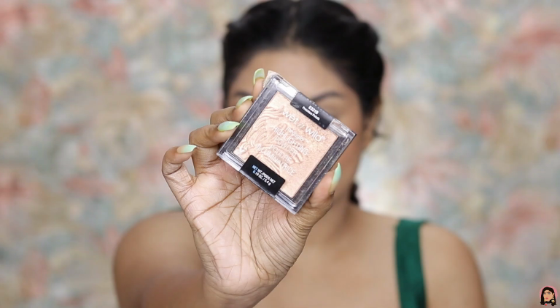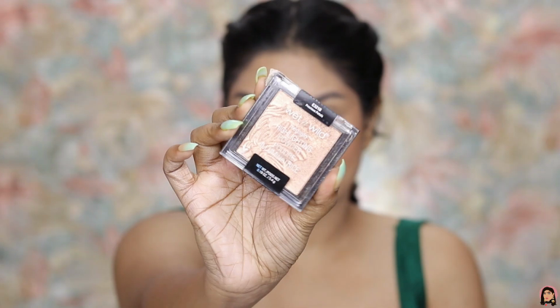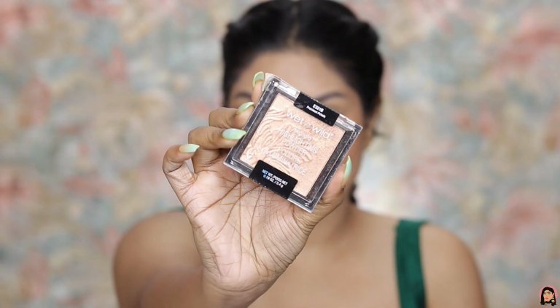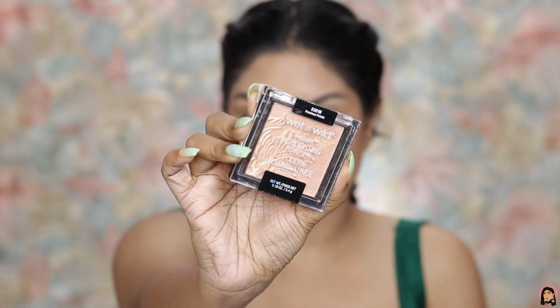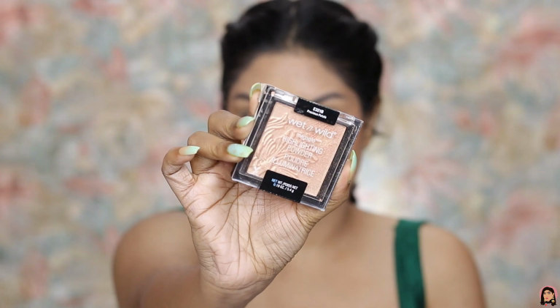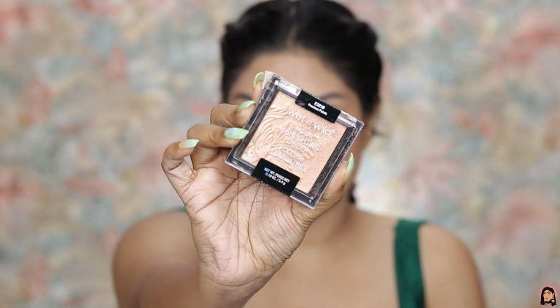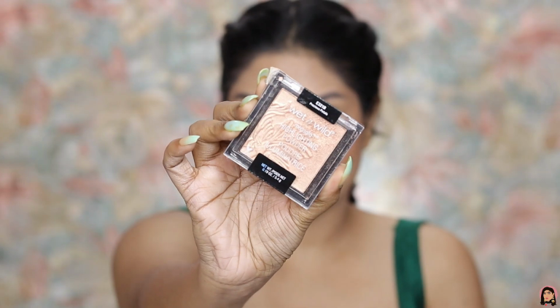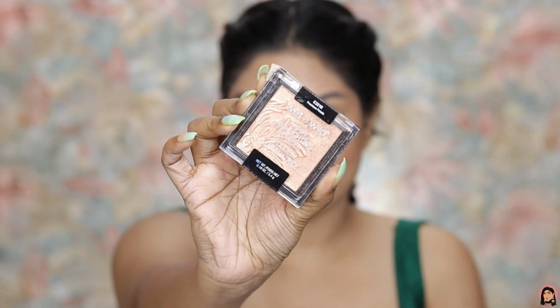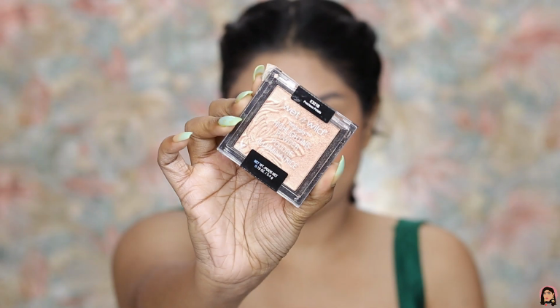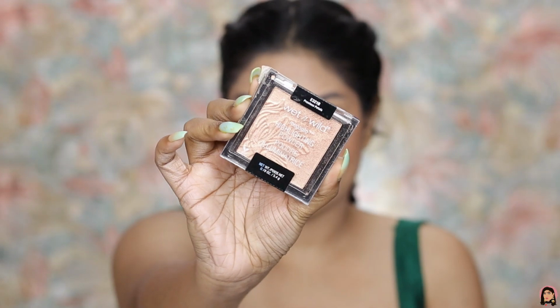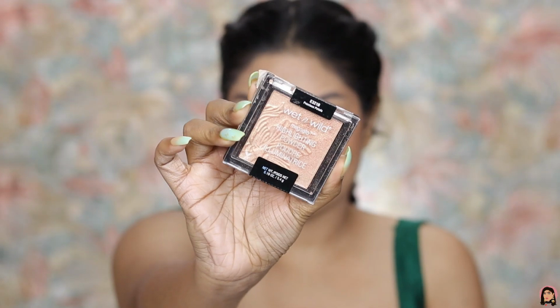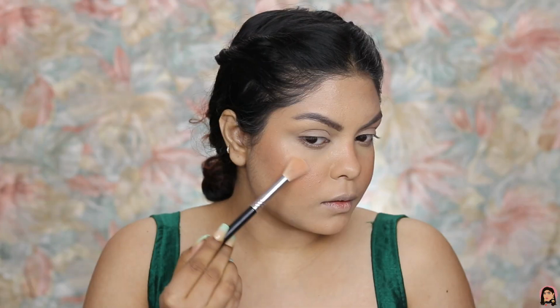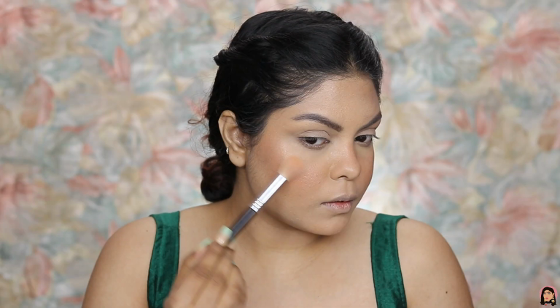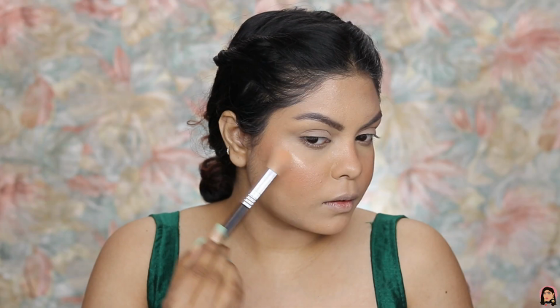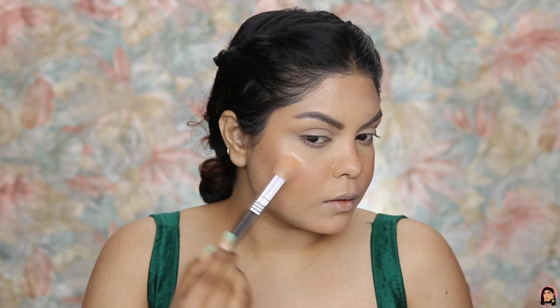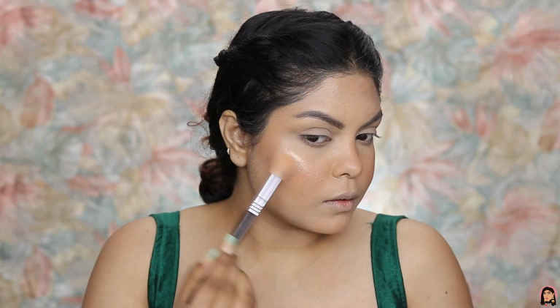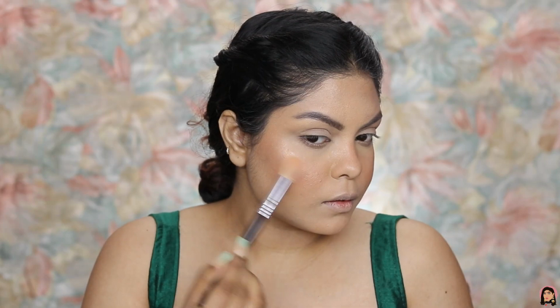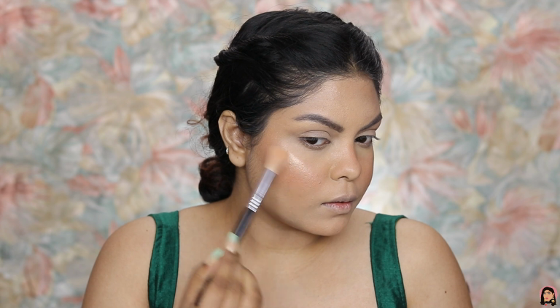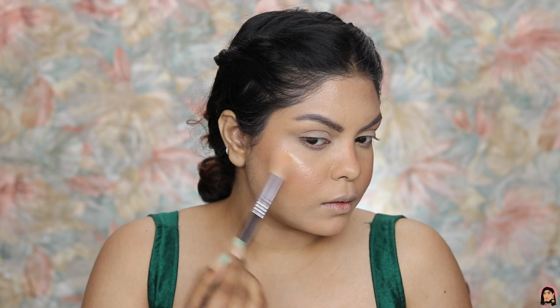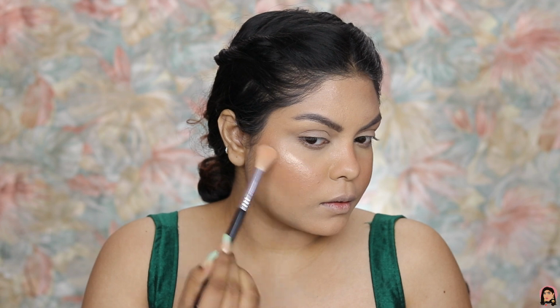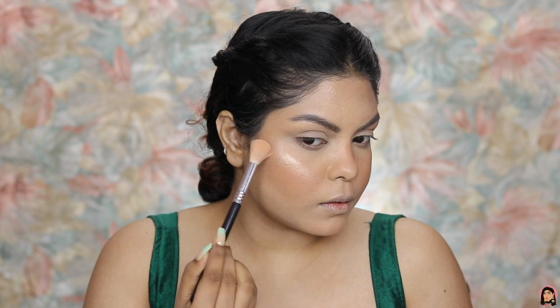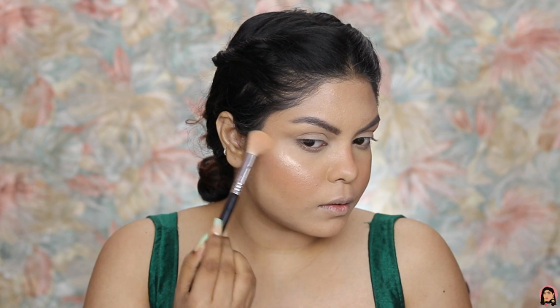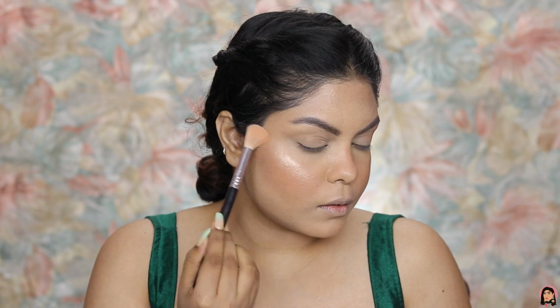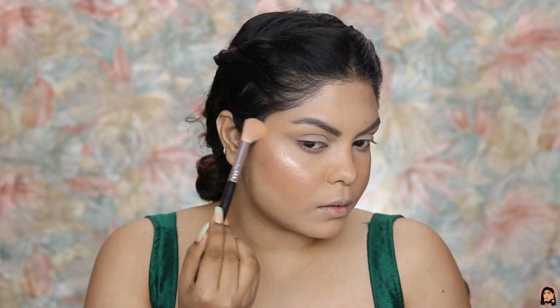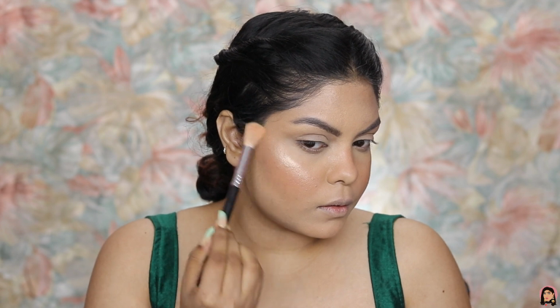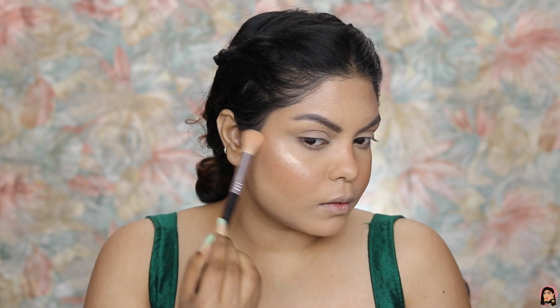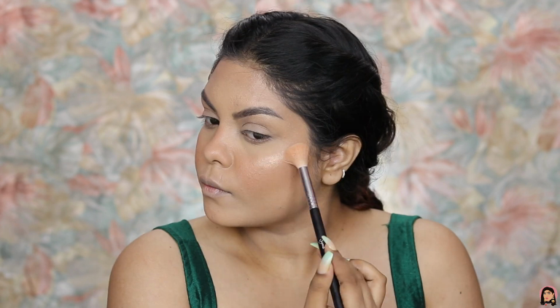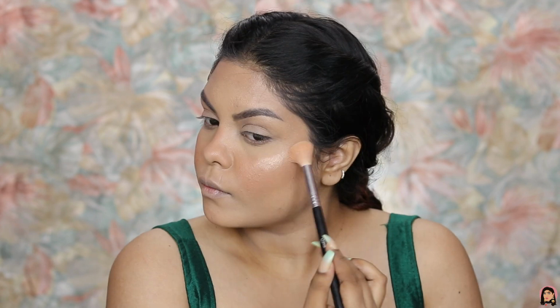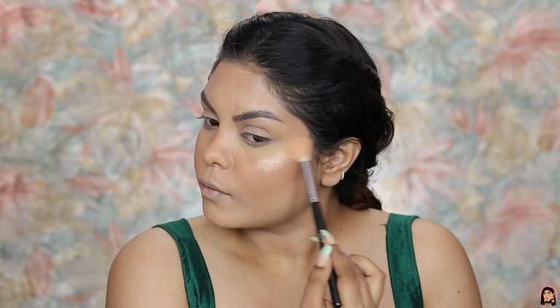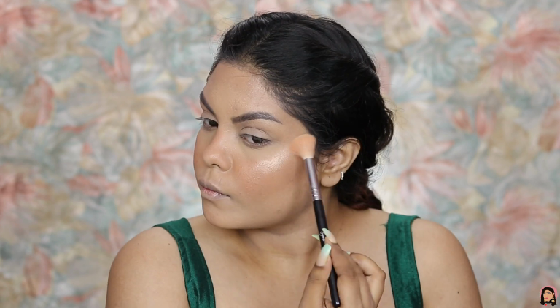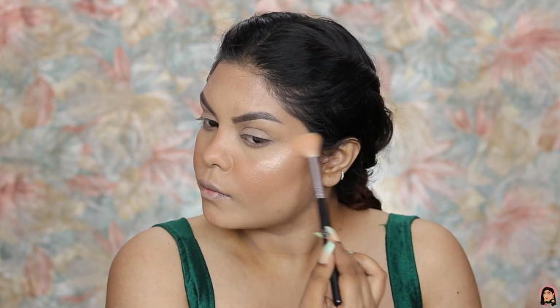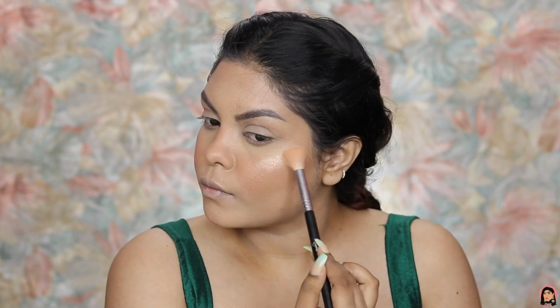It's time for highlighter. I'm using the Wet and Wild highlighter and I'm going to highlight the highest points of my face.